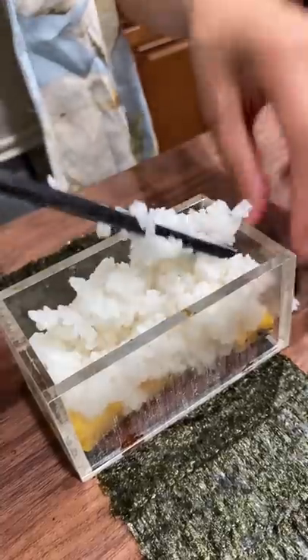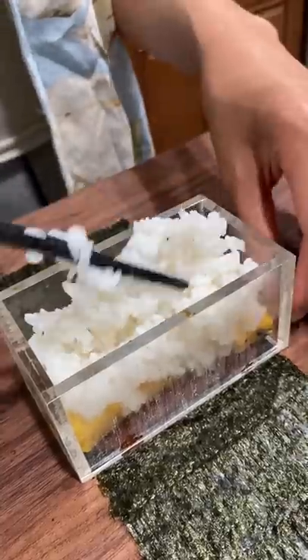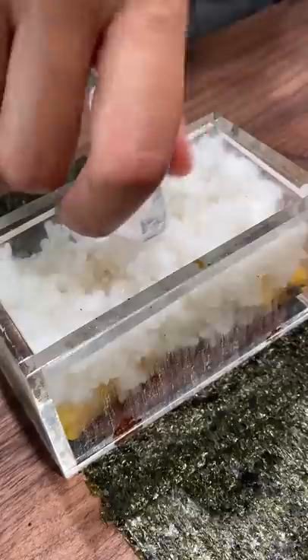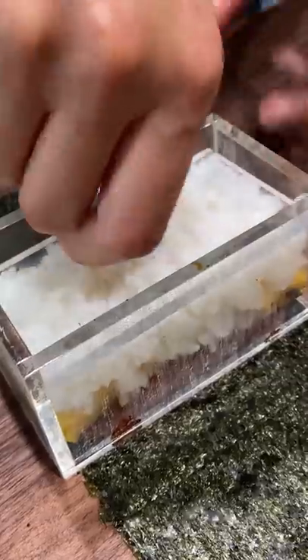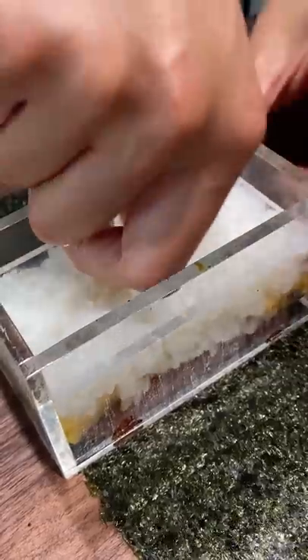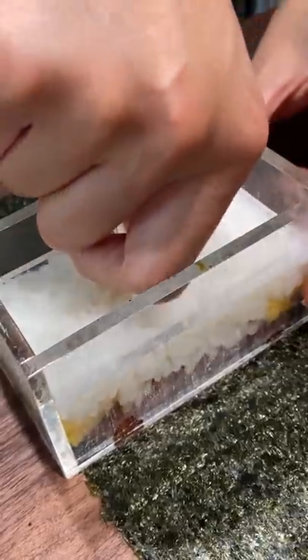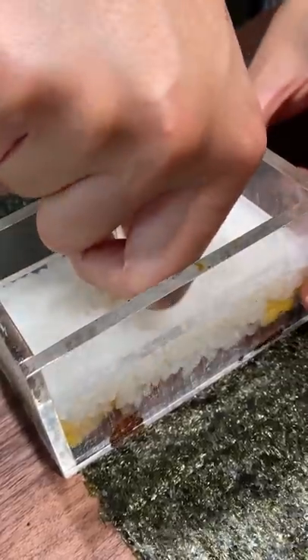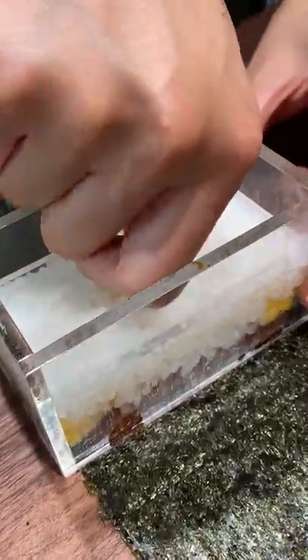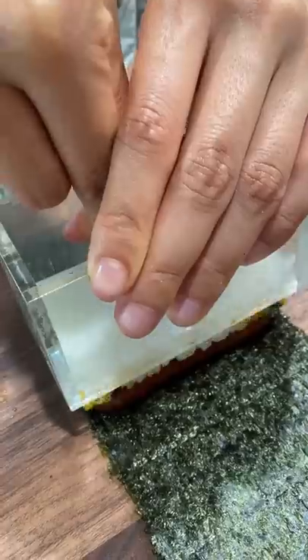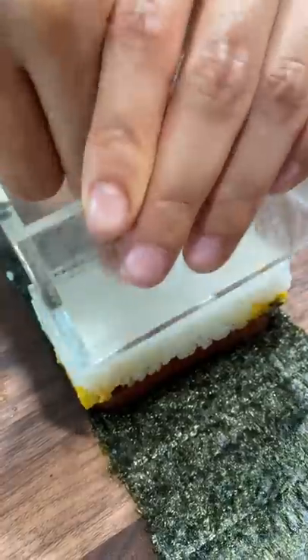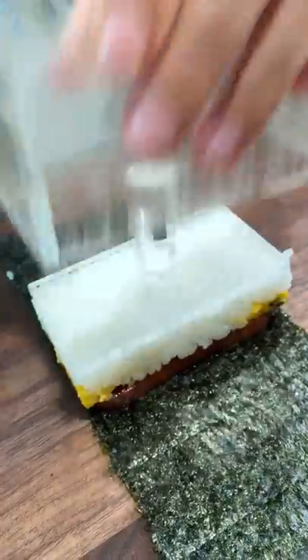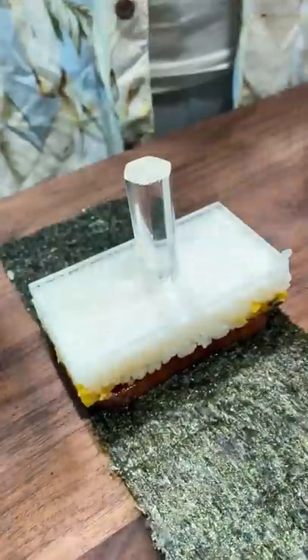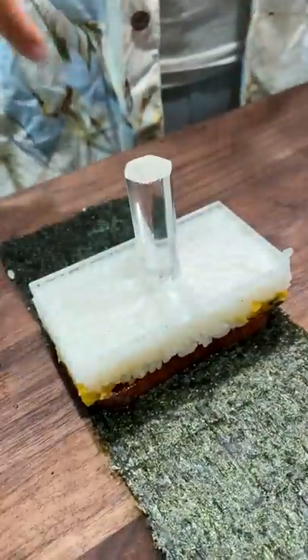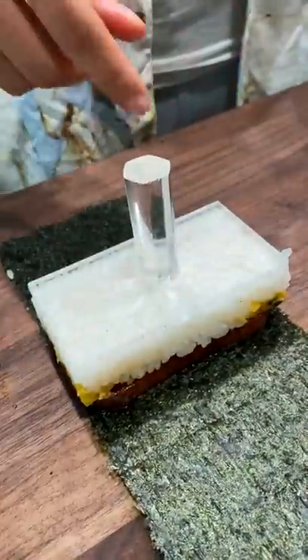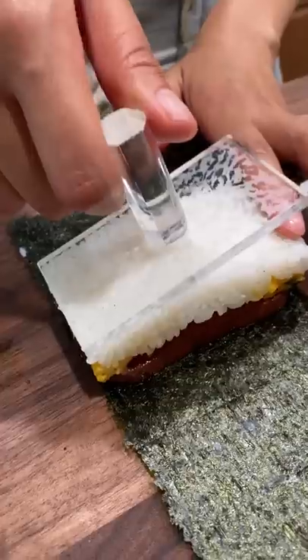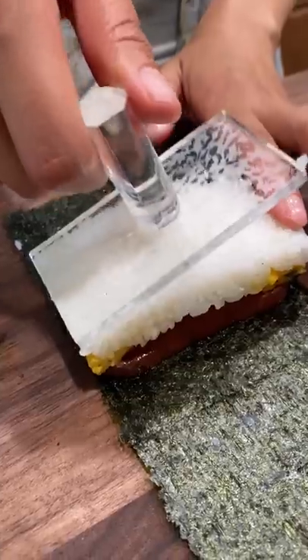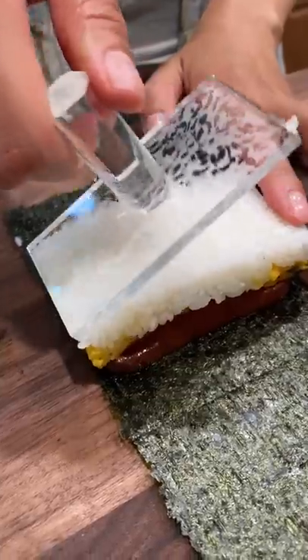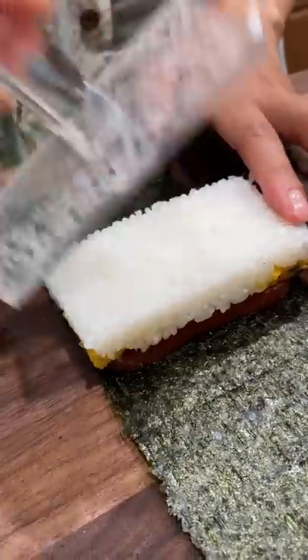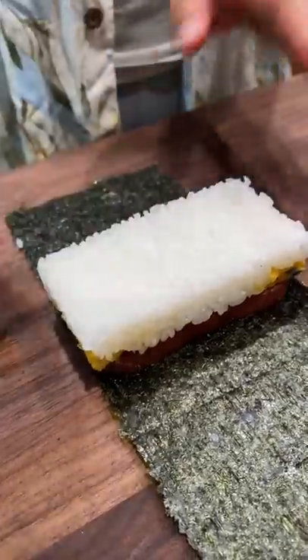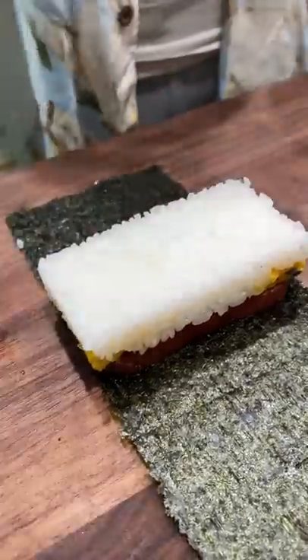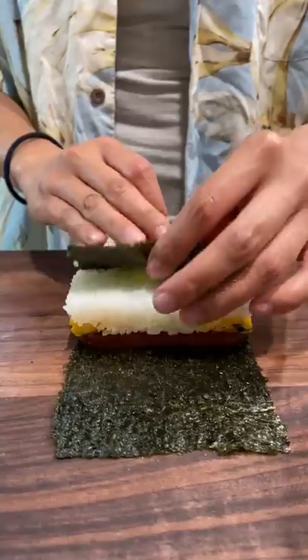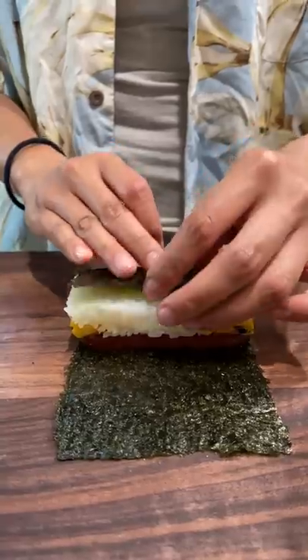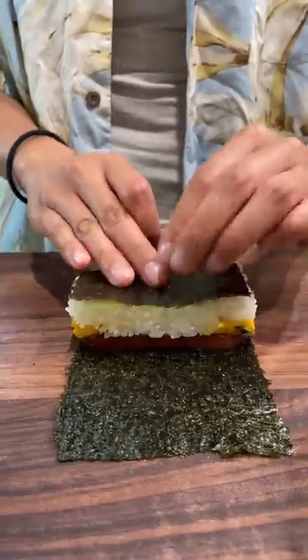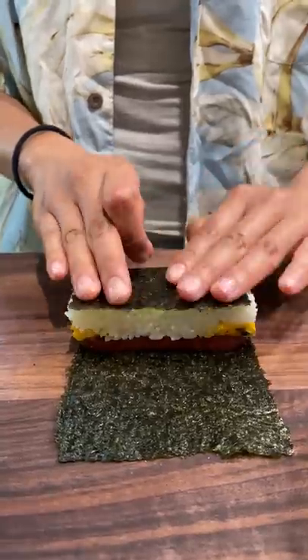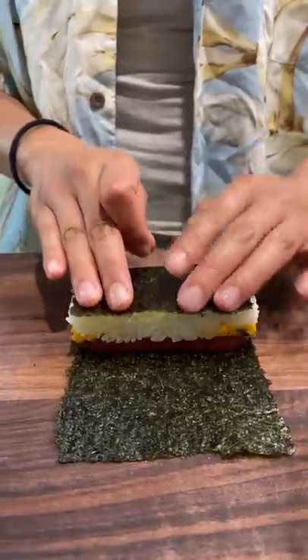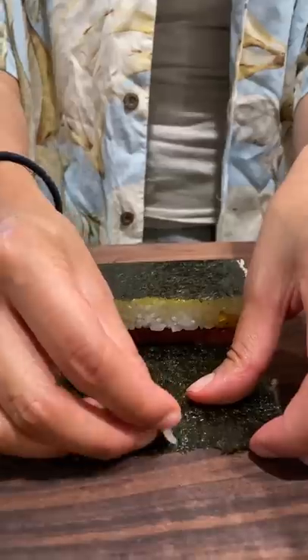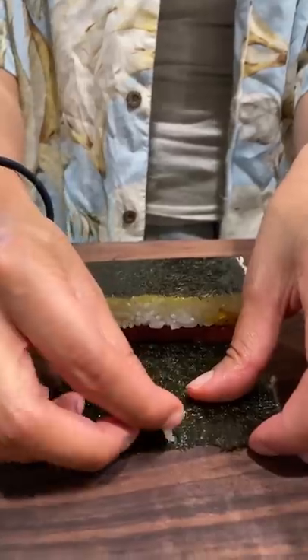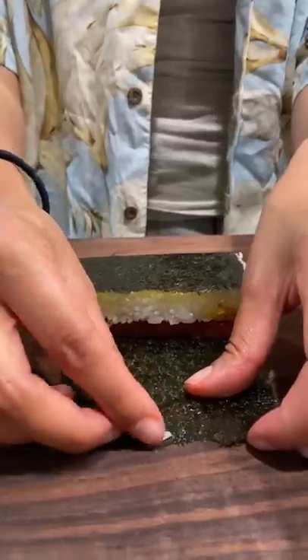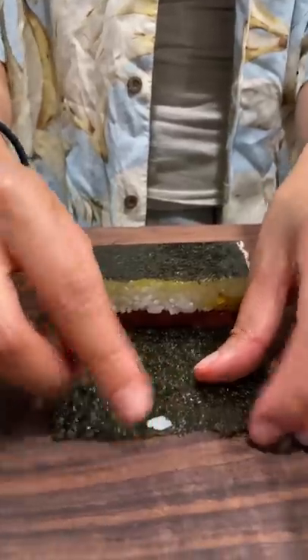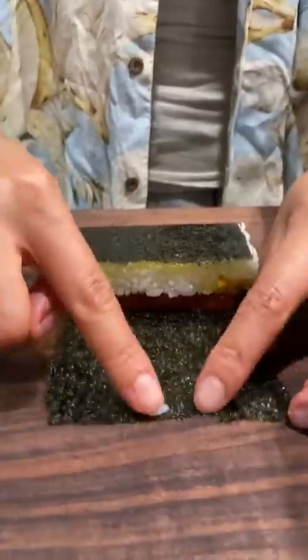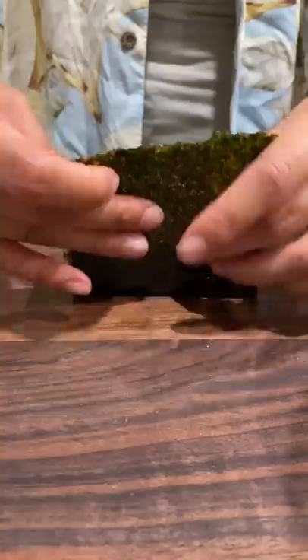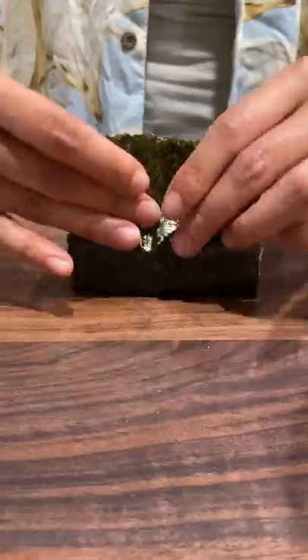To seal it, I like to smush a couple grains of rice on the nori and place it face down. Yours is so neat — look, it even folded neatly.